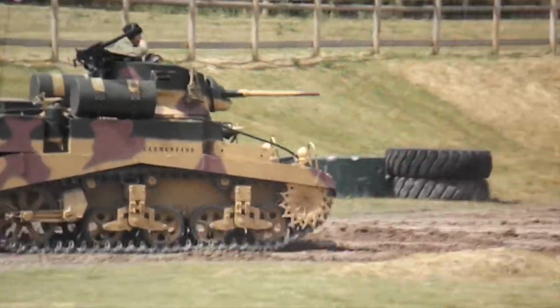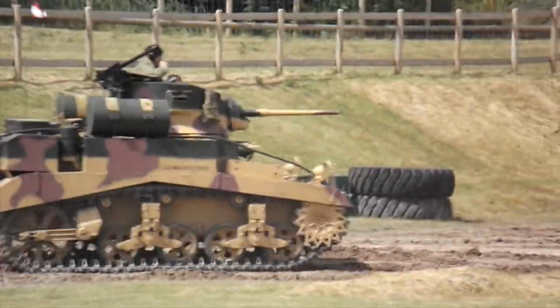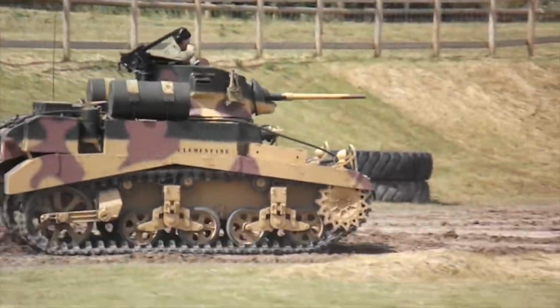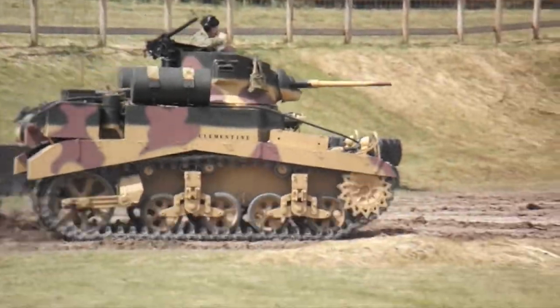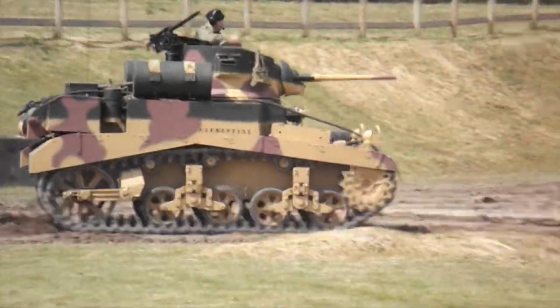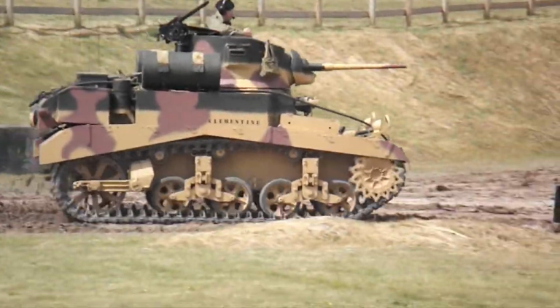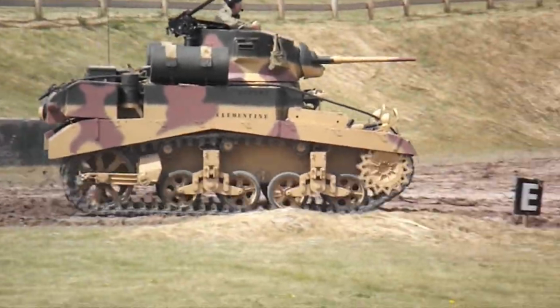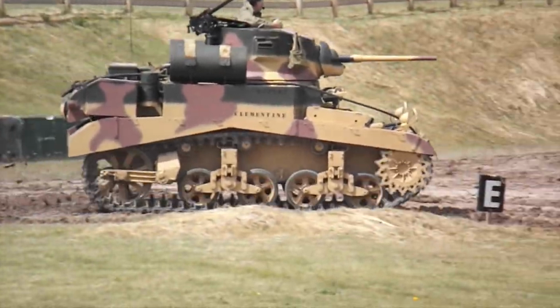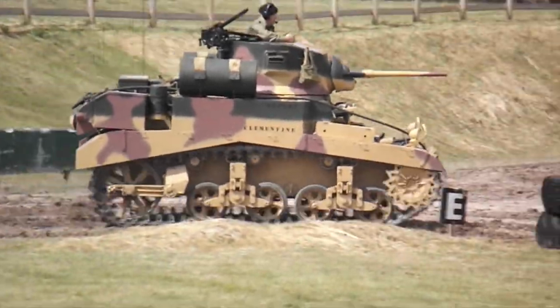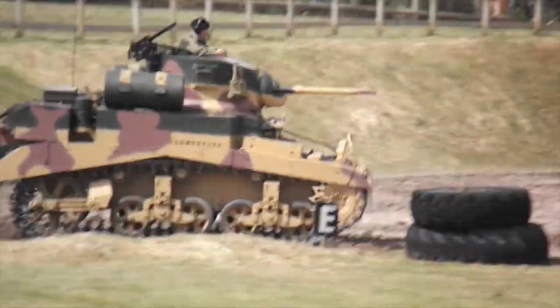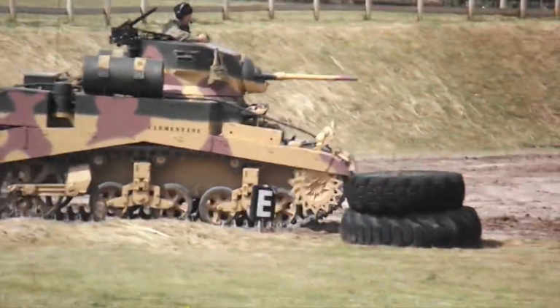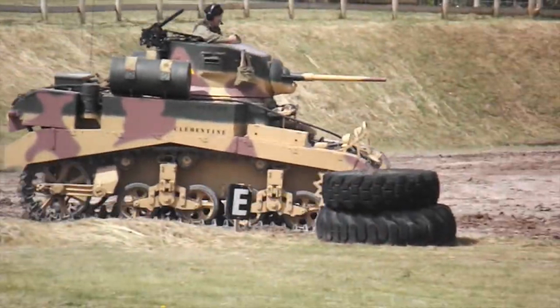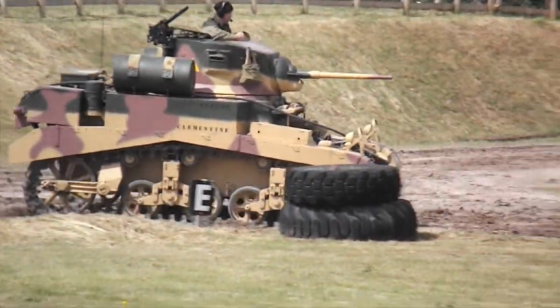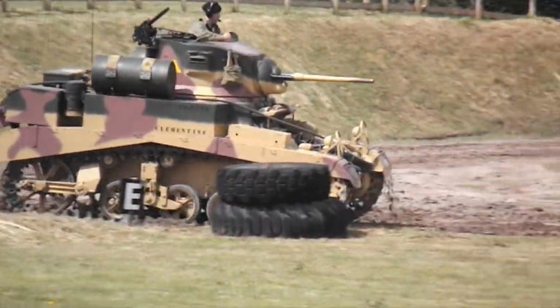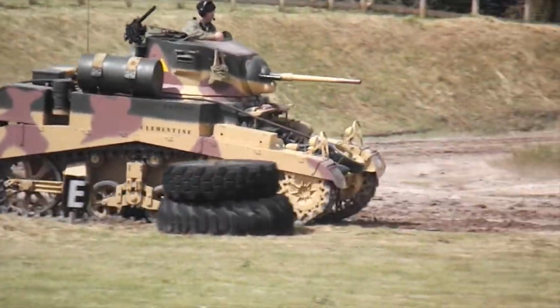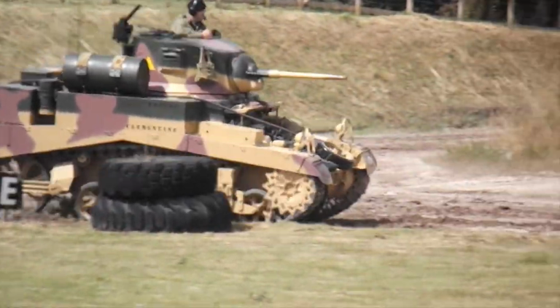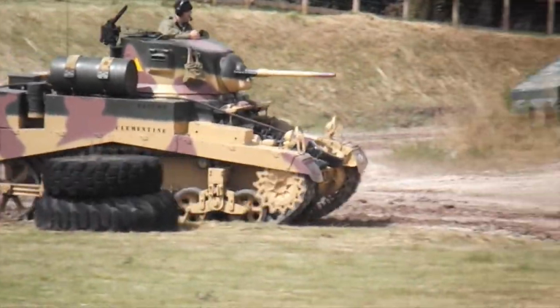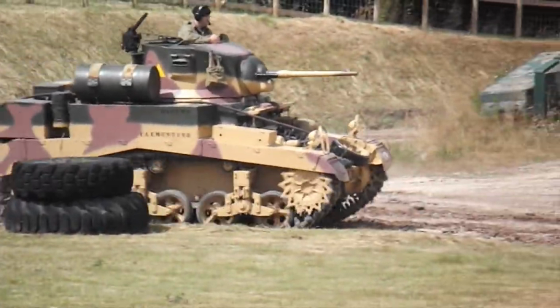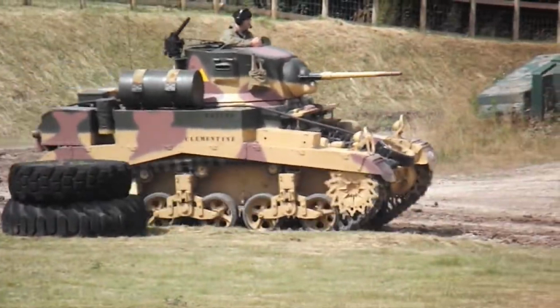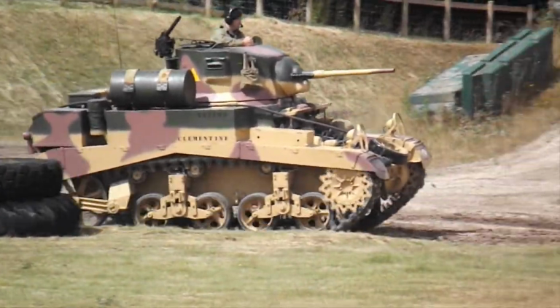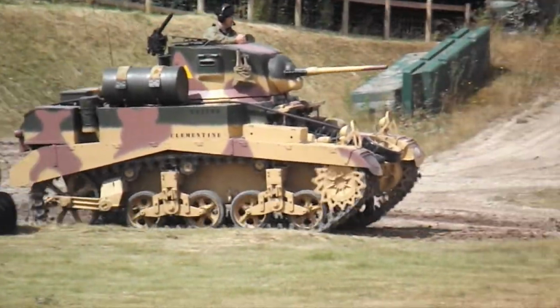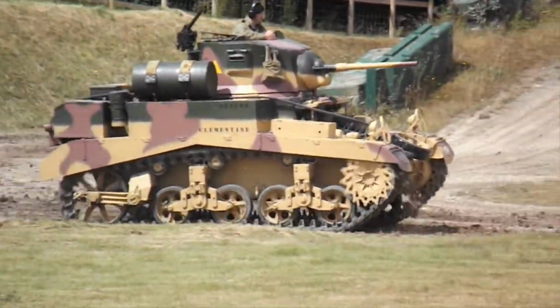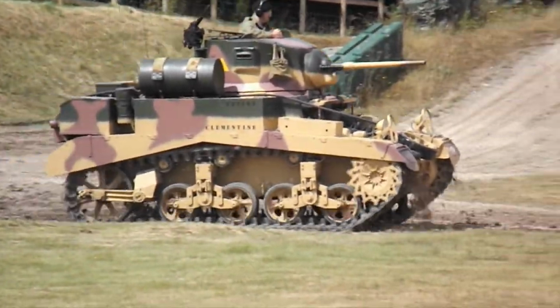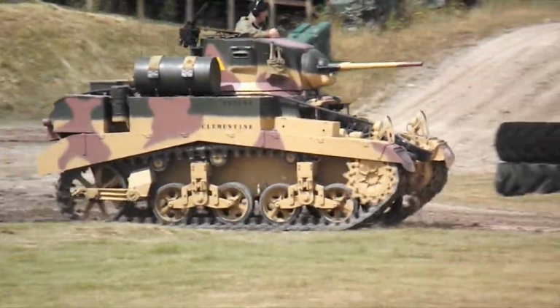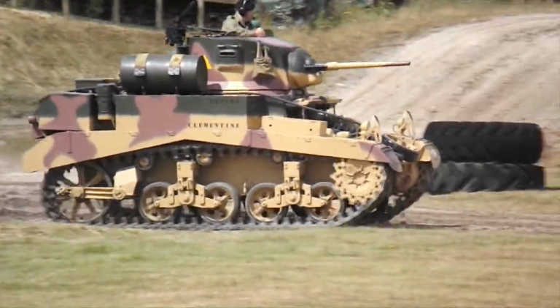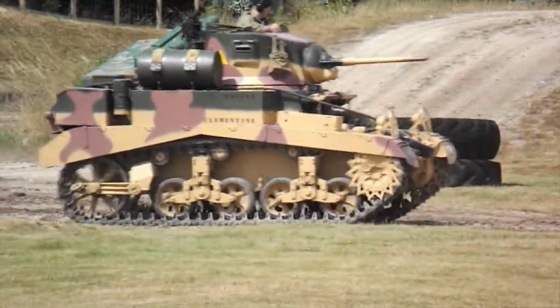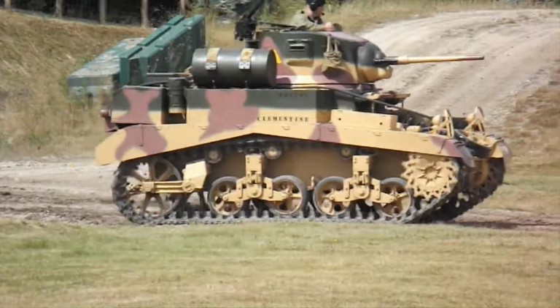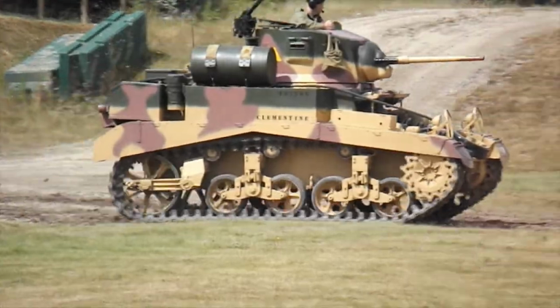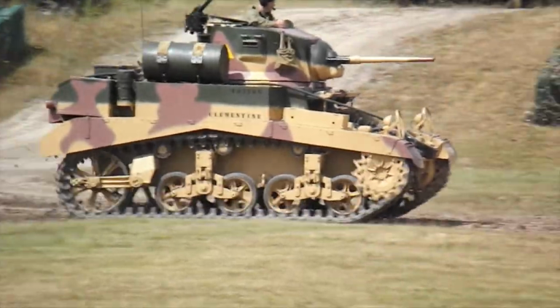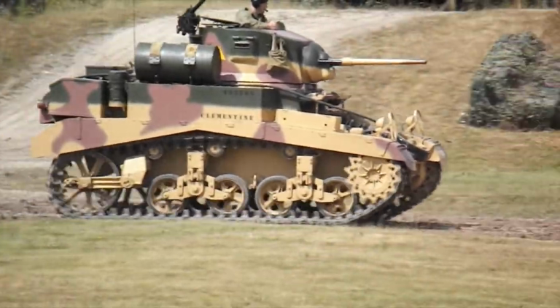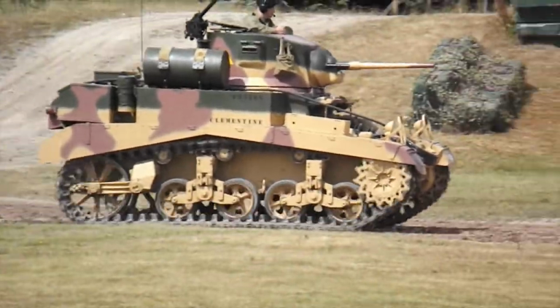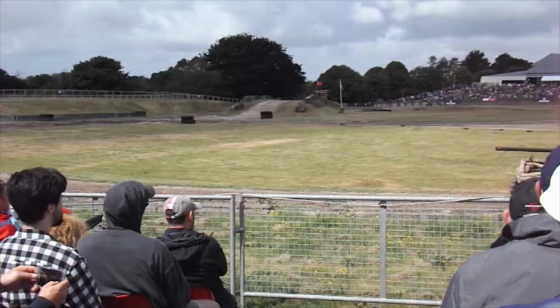As it drives past, you'll be able to see it's got an armour barrel on it, and that's to protect it.